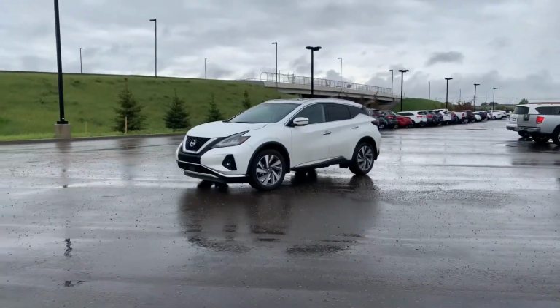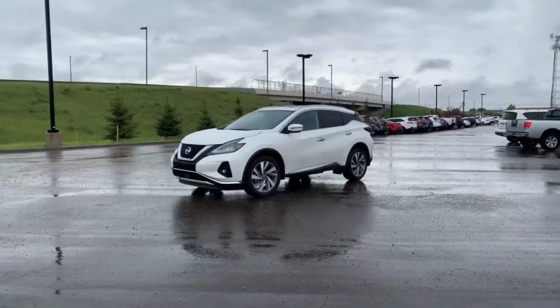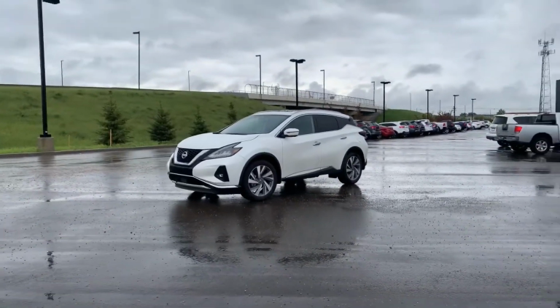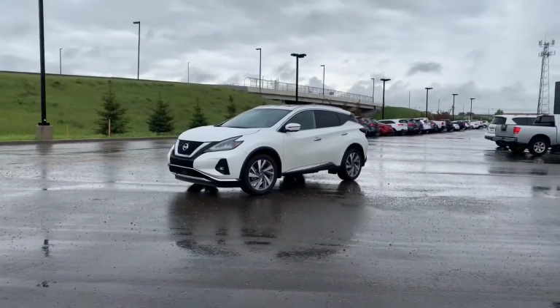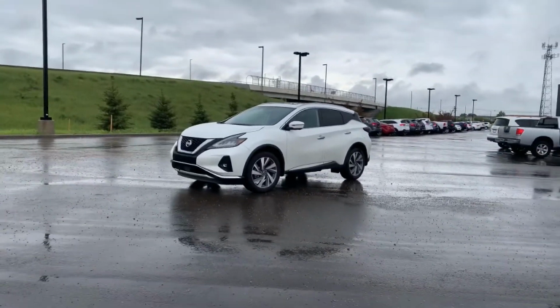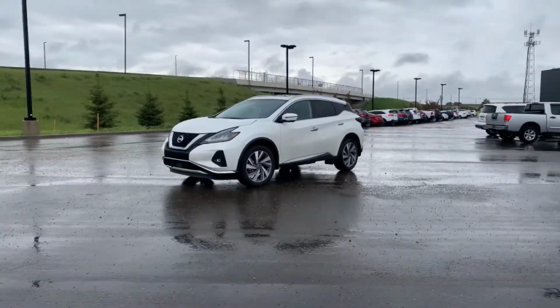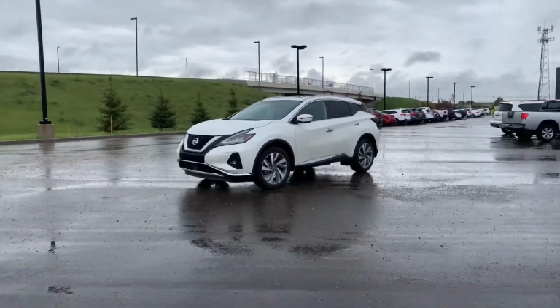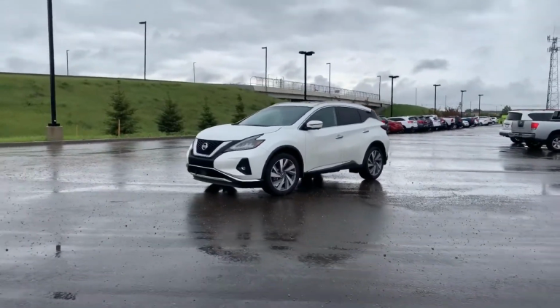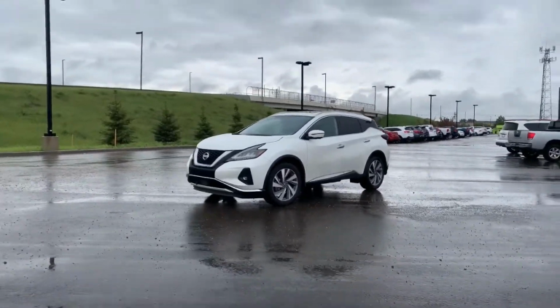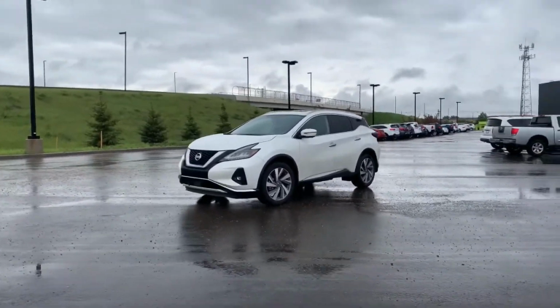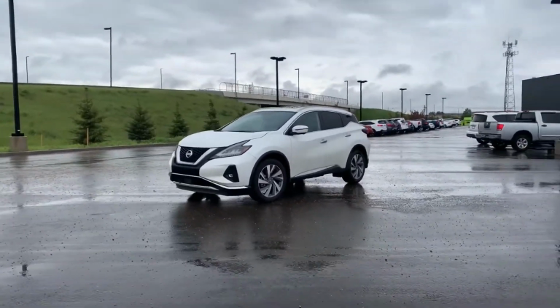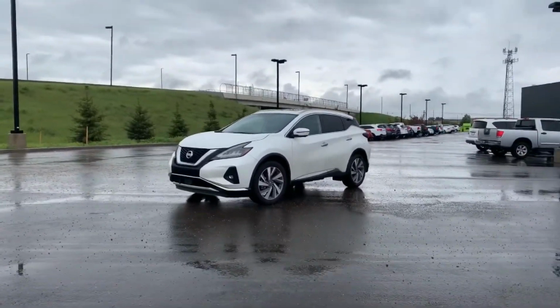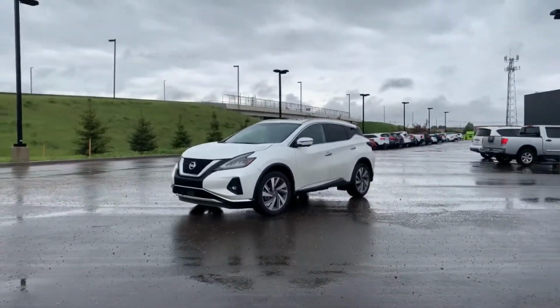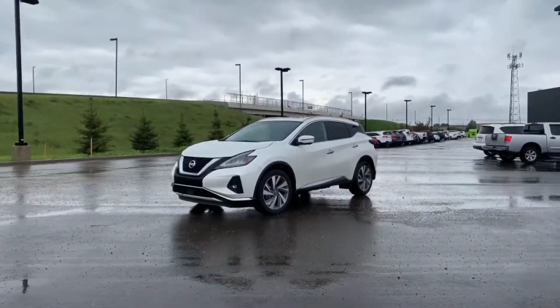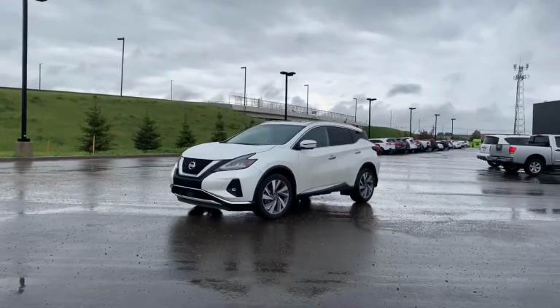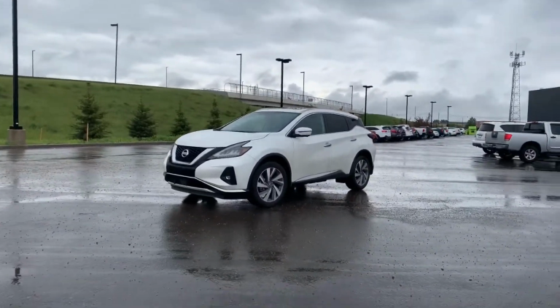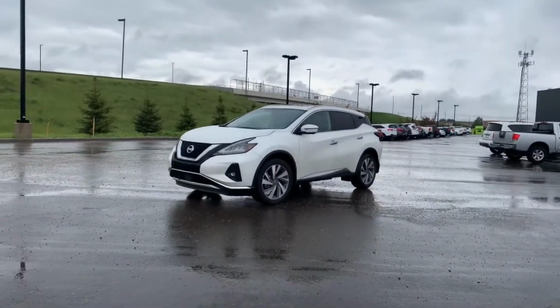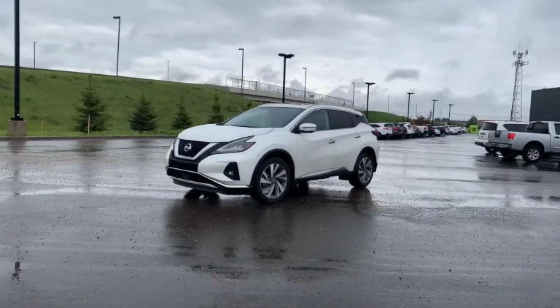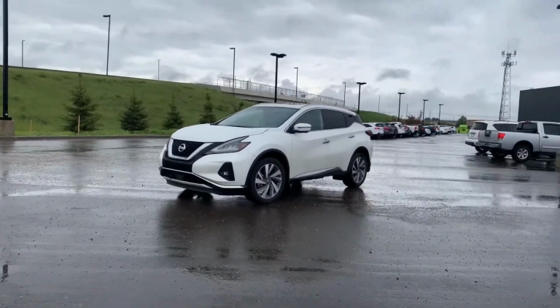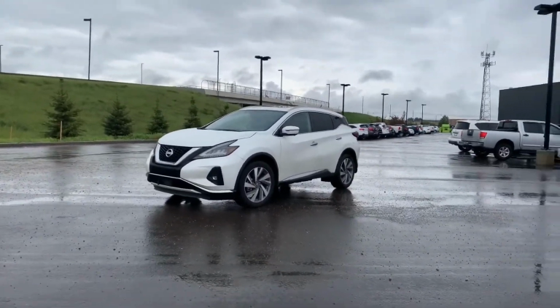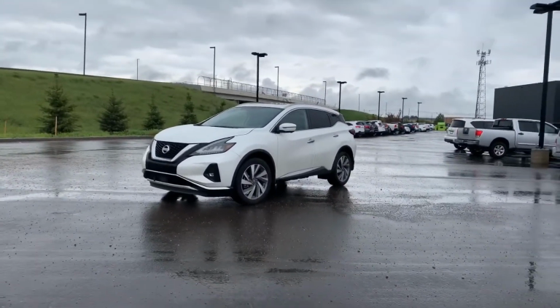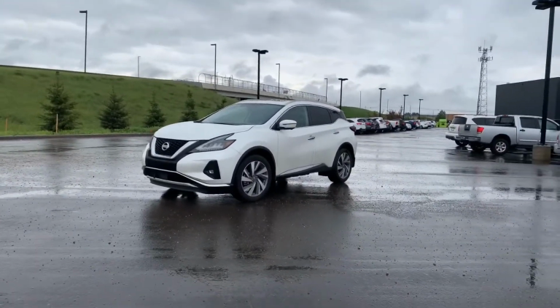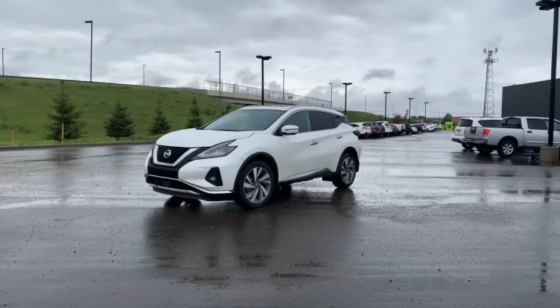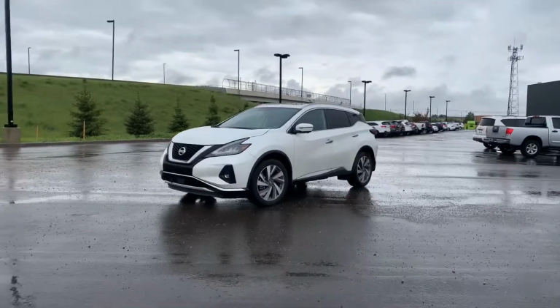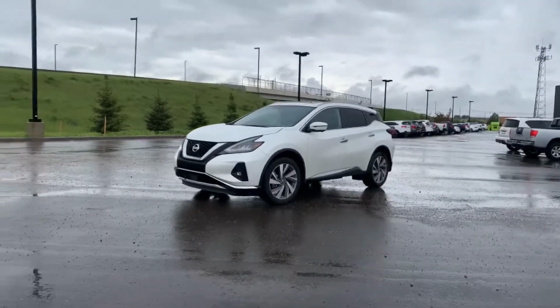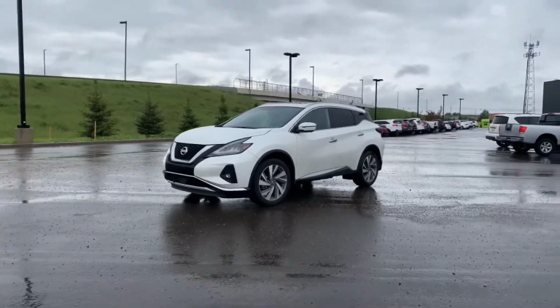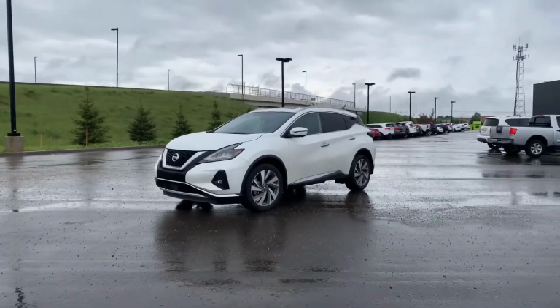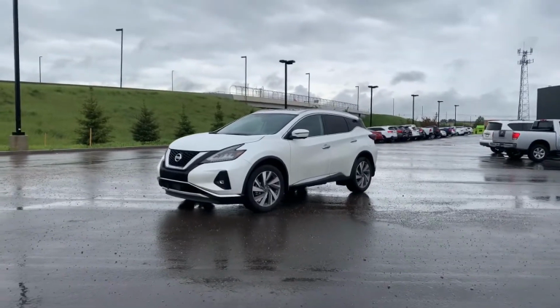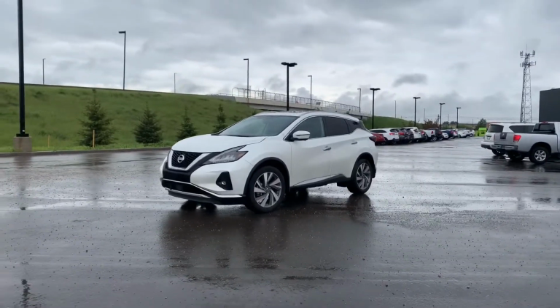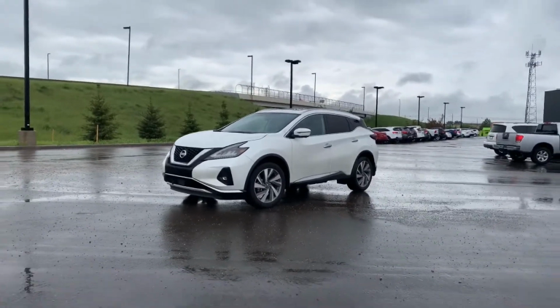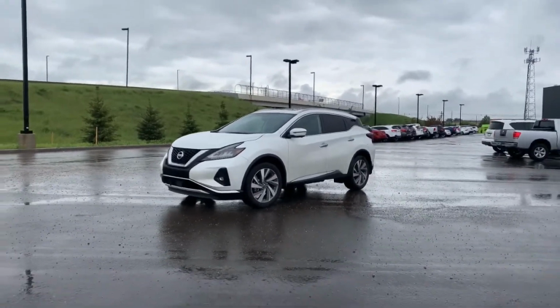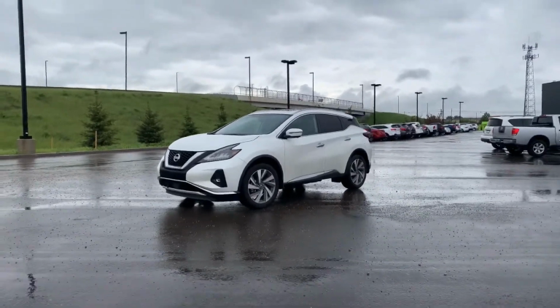Hey Rick, it's Alan with Northside Nissan. Got the 2019 Nissan Murano SL sitting here.